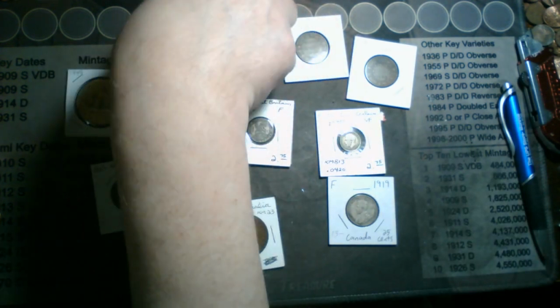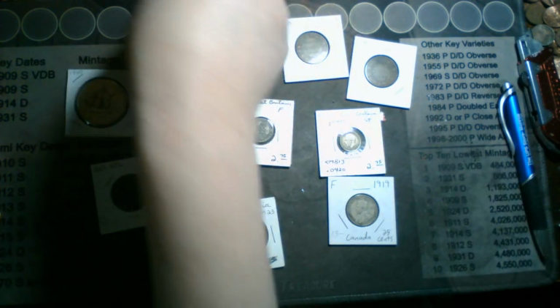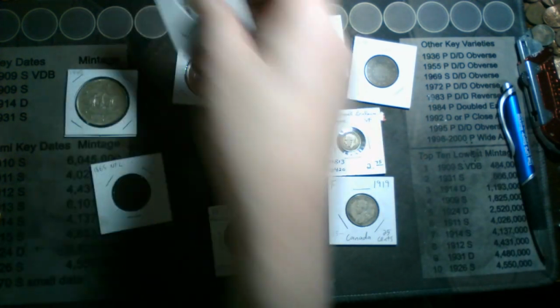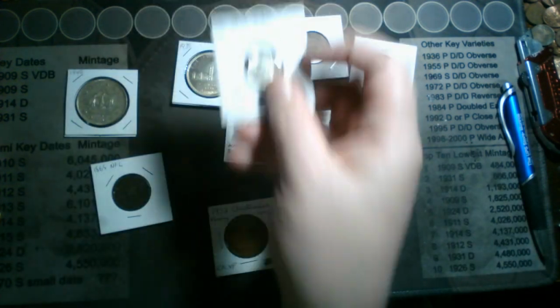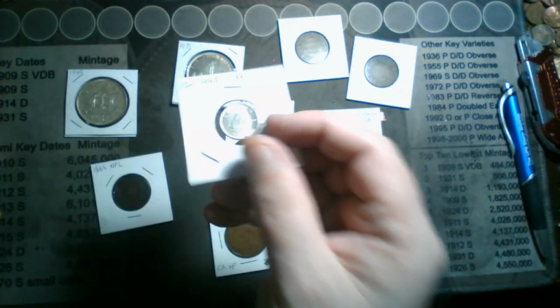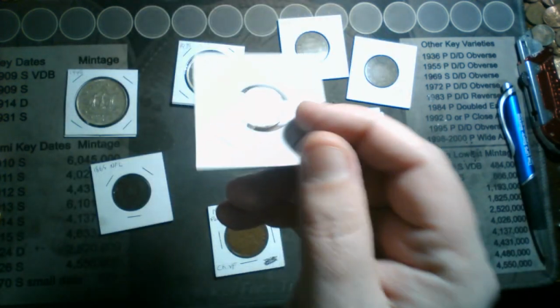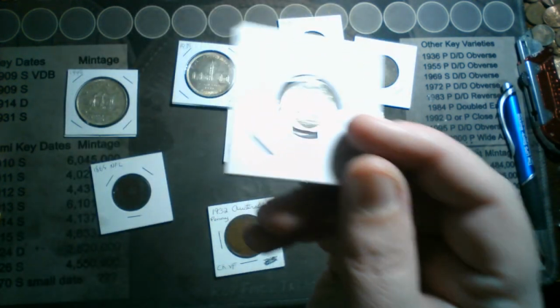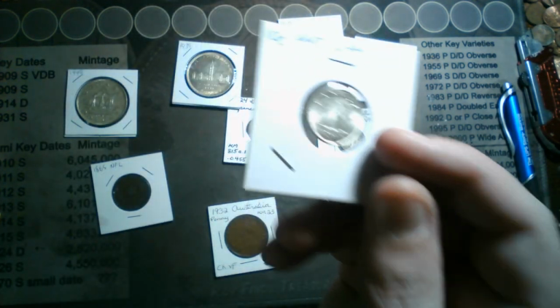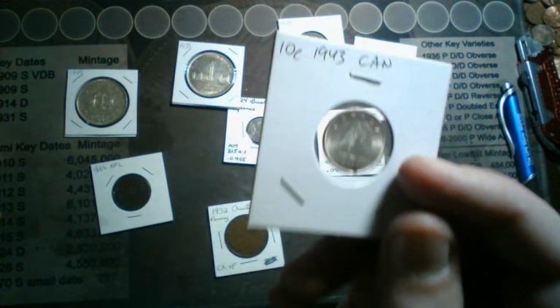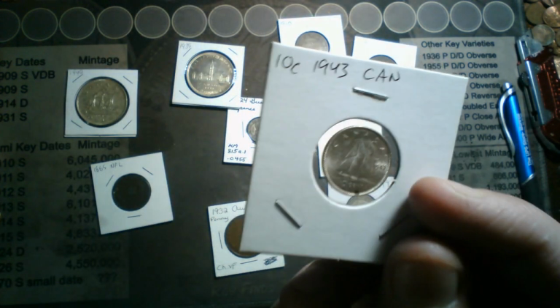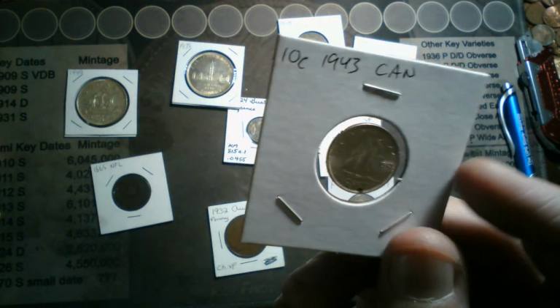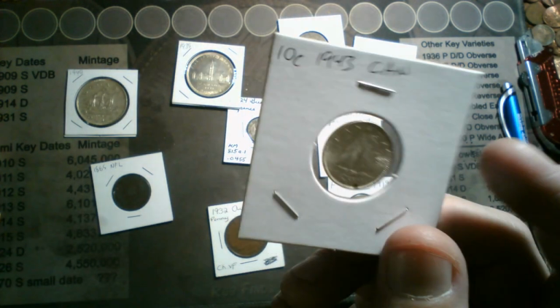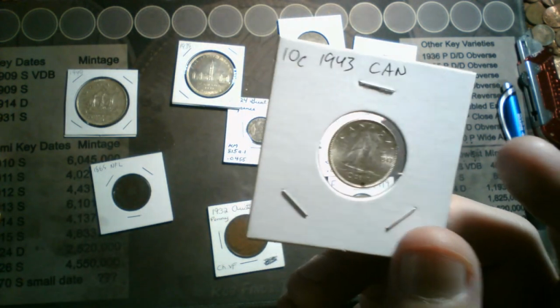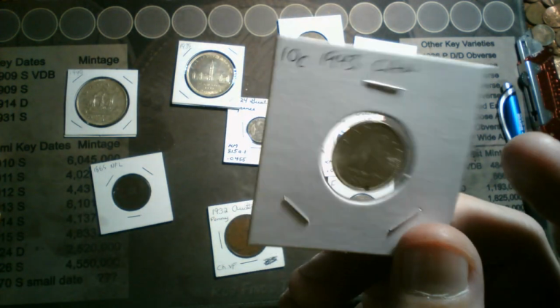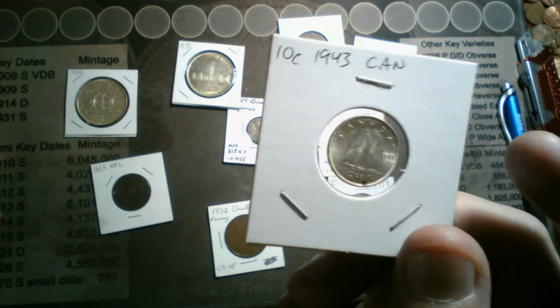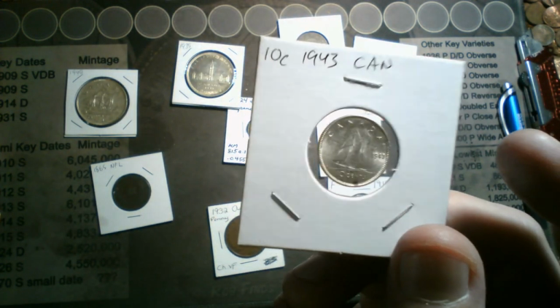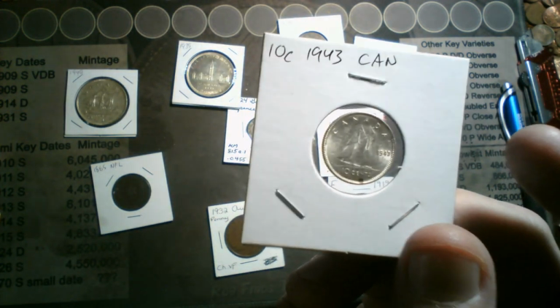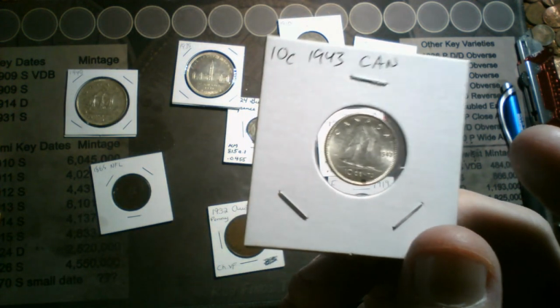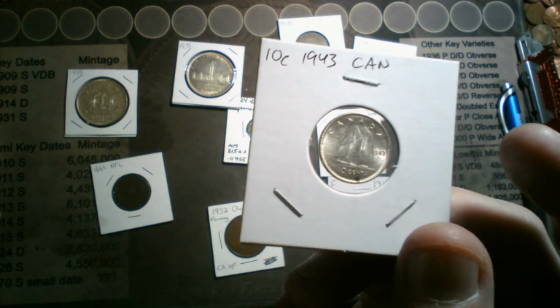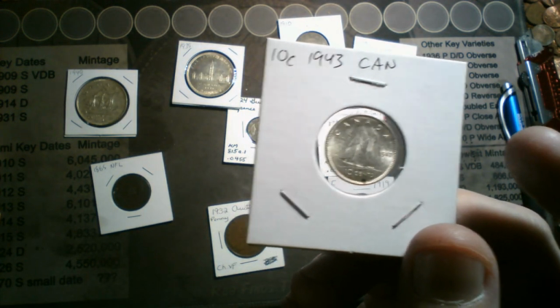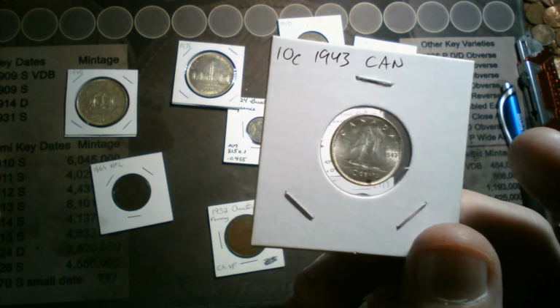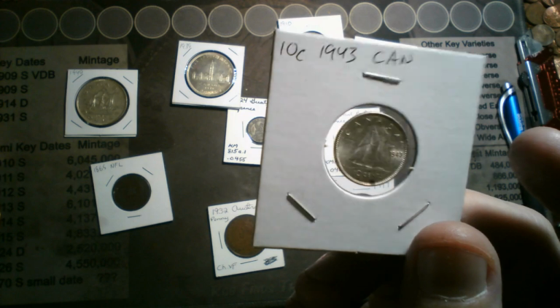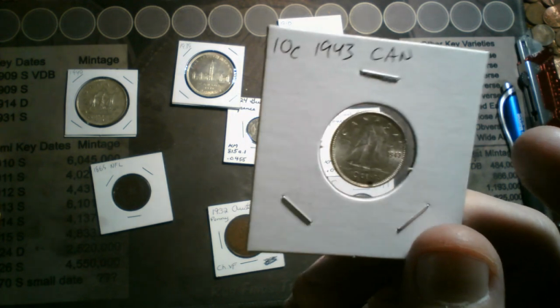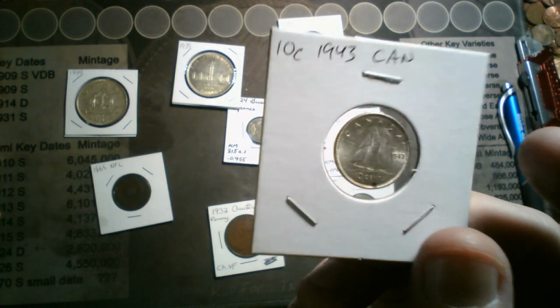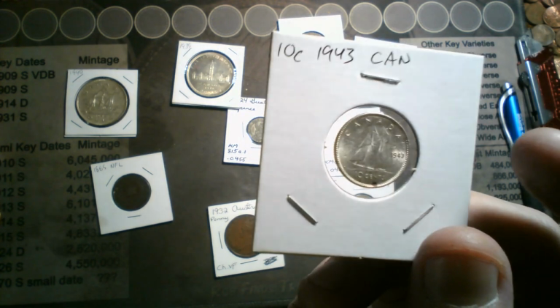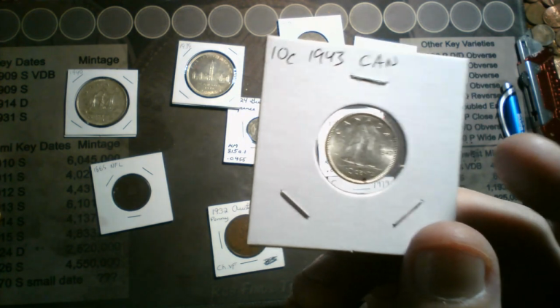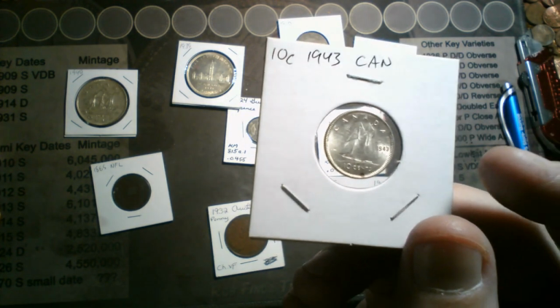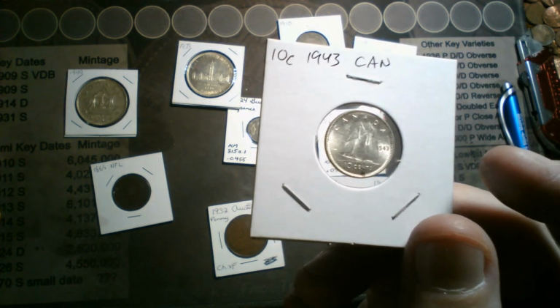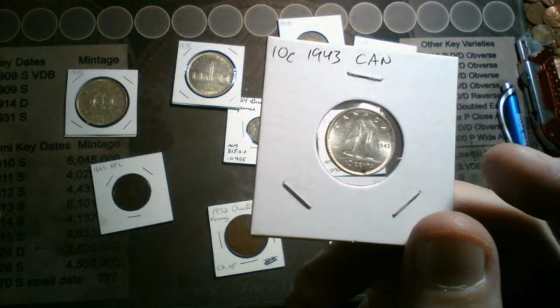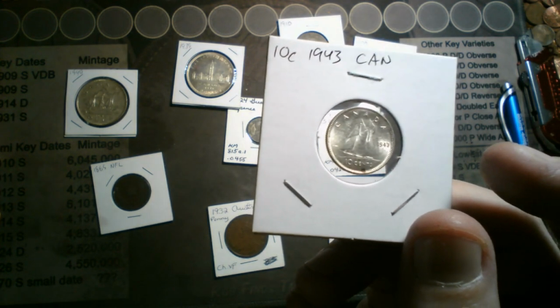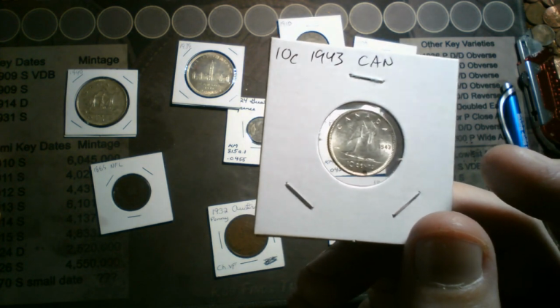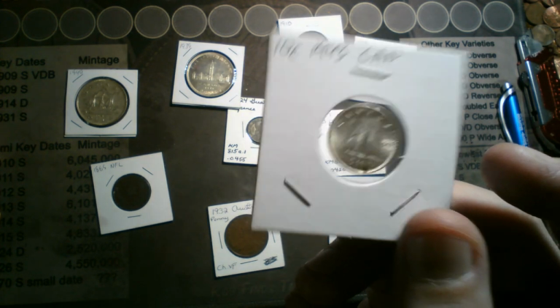An end of stream giveaway is this BU 1943 Canadian dime.